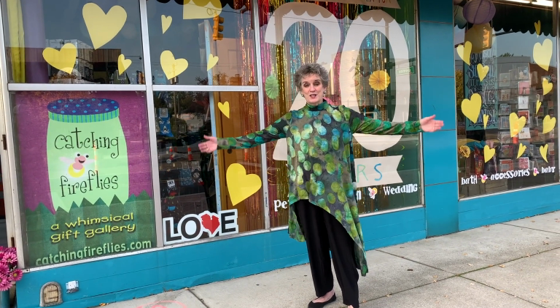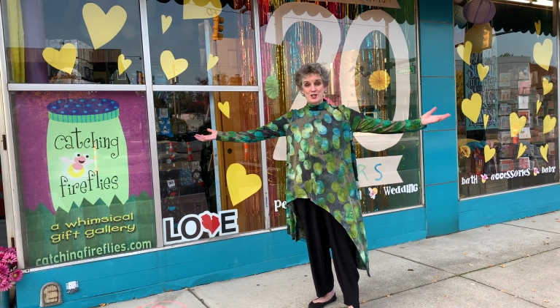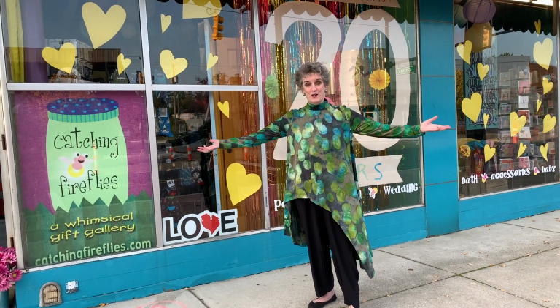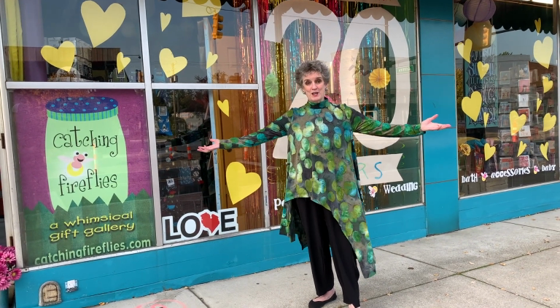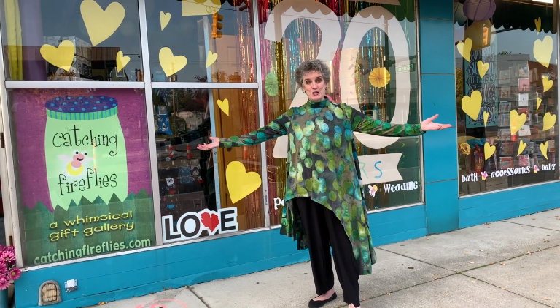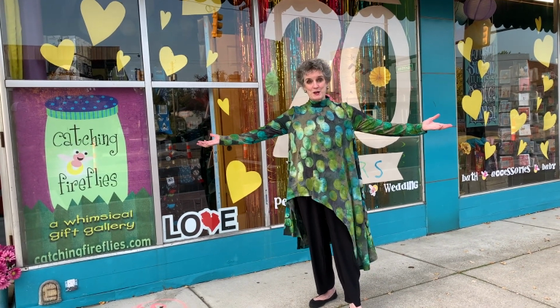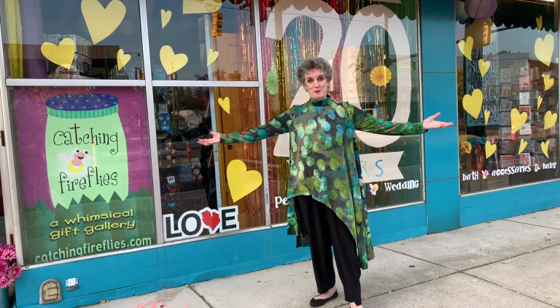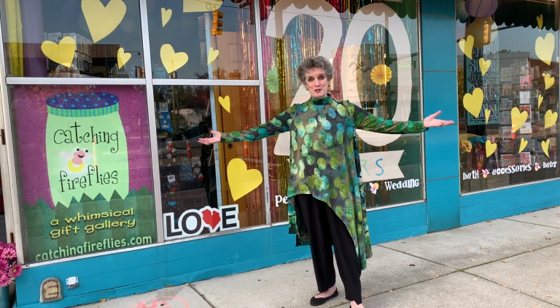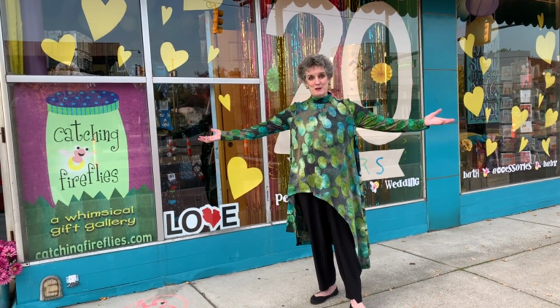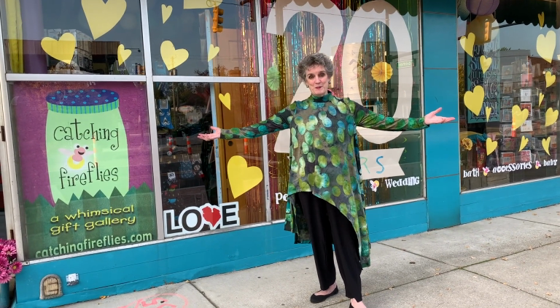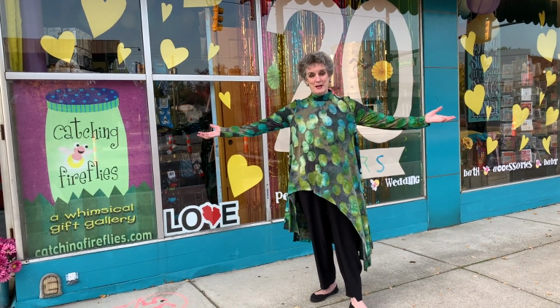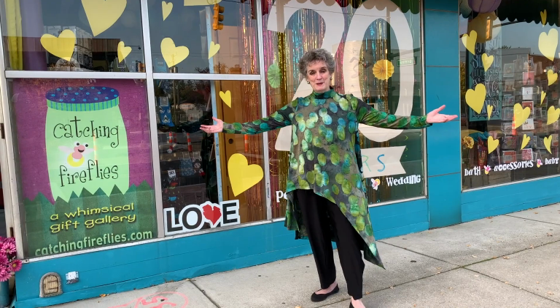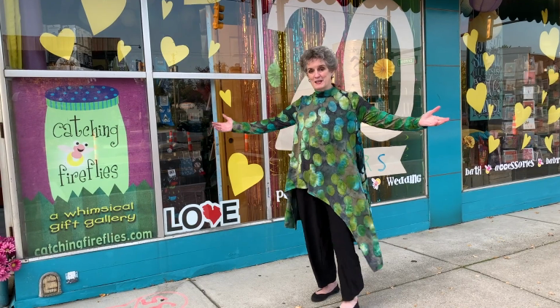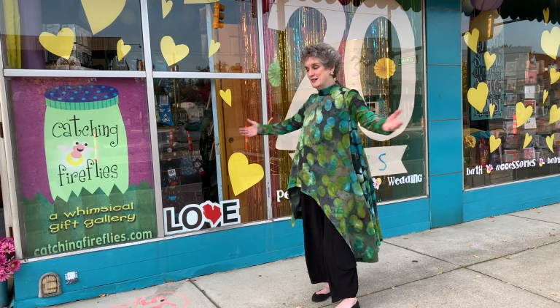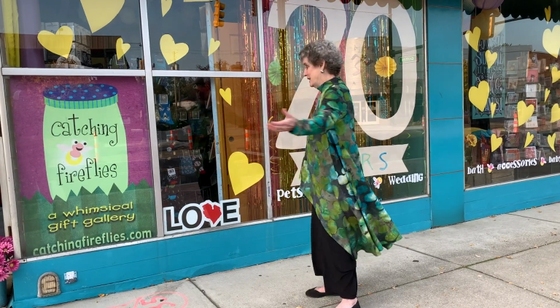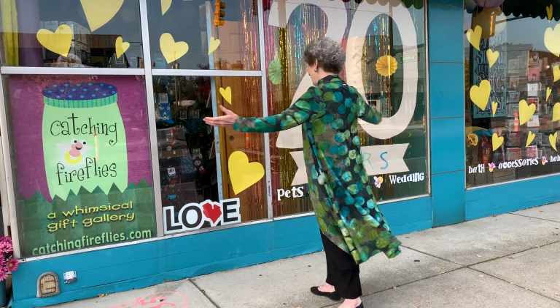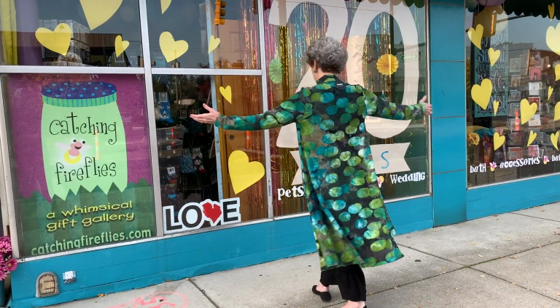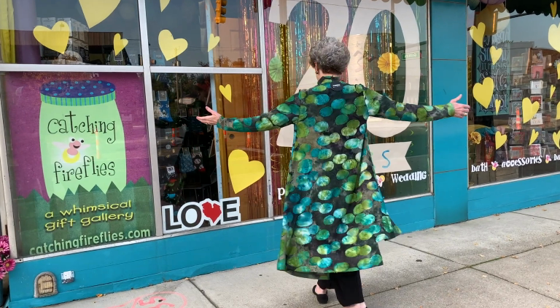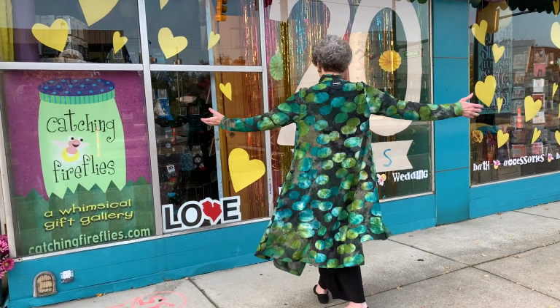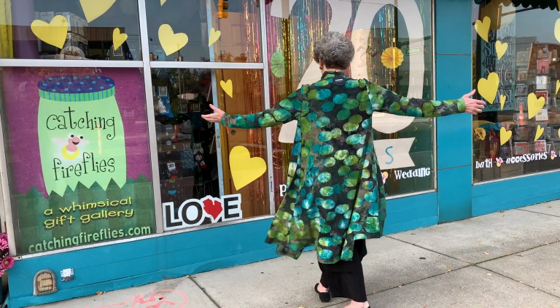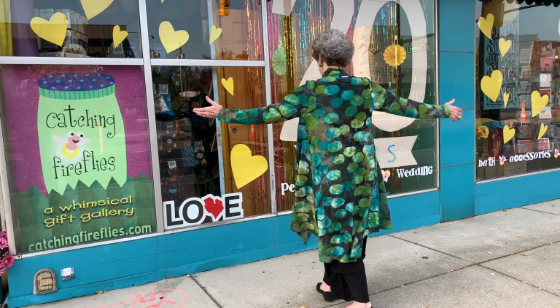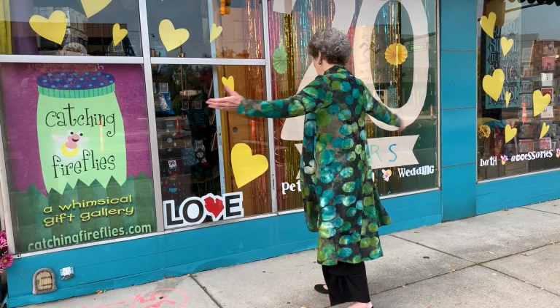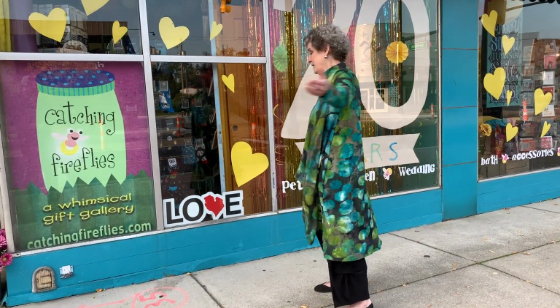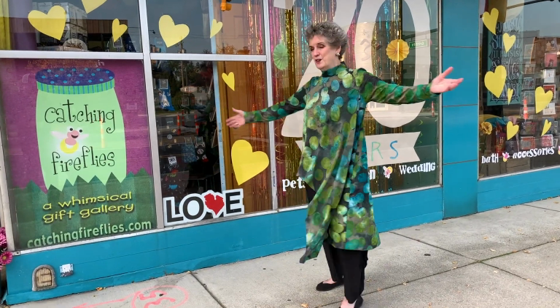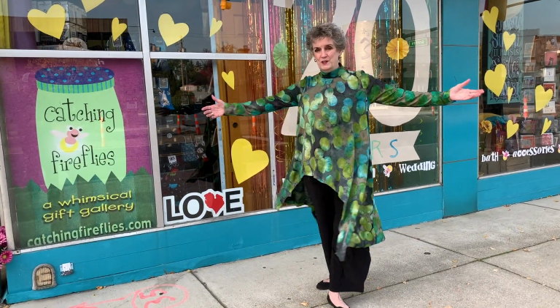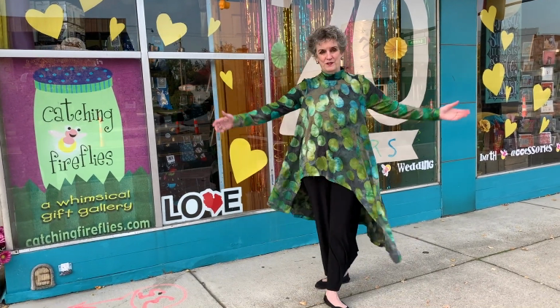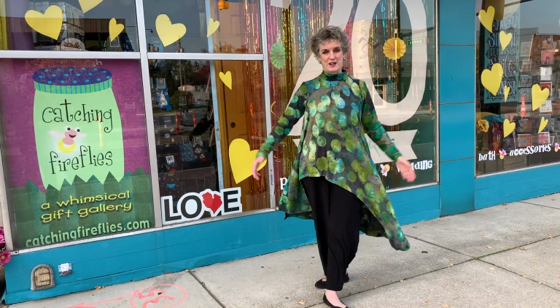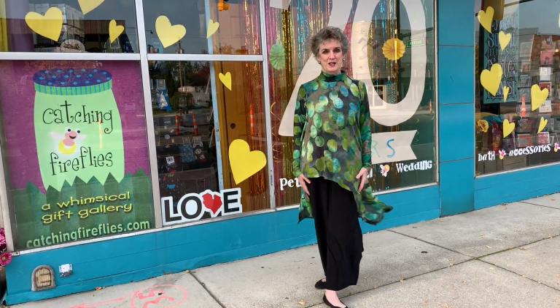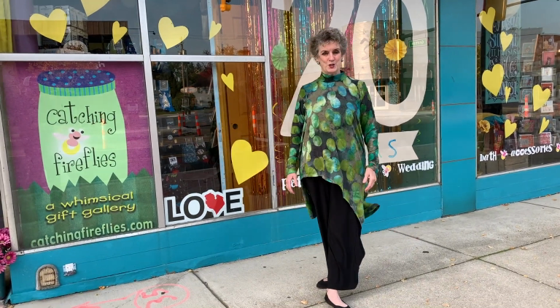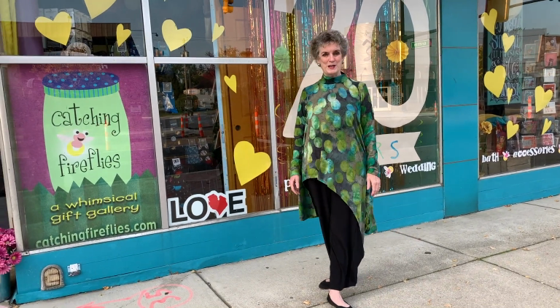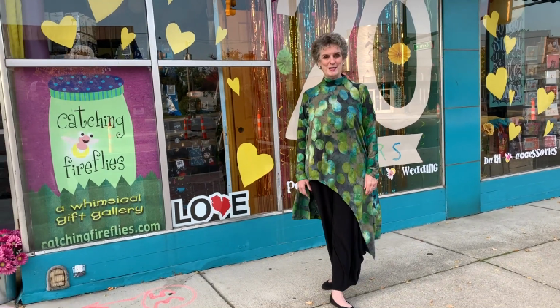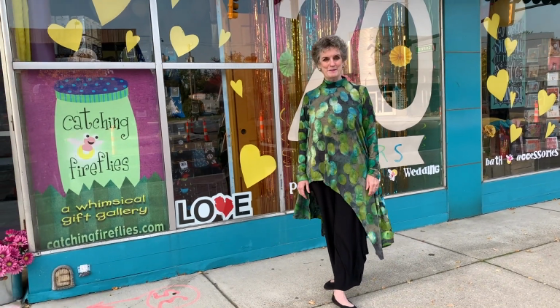I got dressed up and wore something from Alambica — a brand new, colorful, fun swingy top.